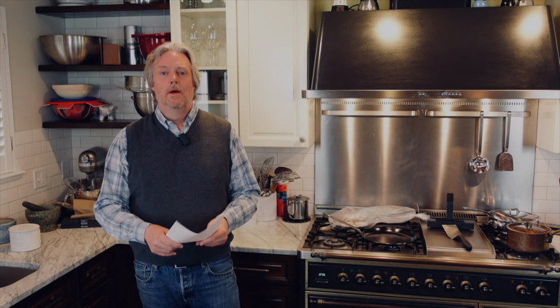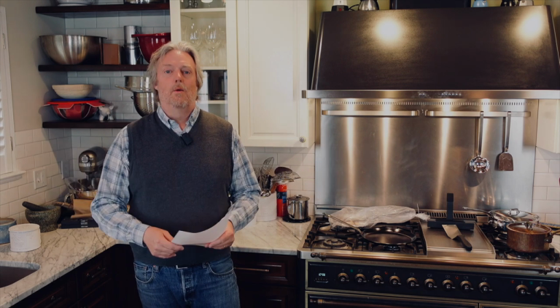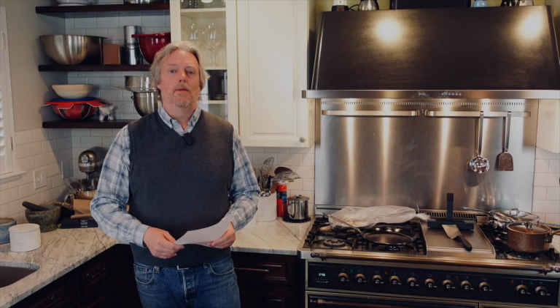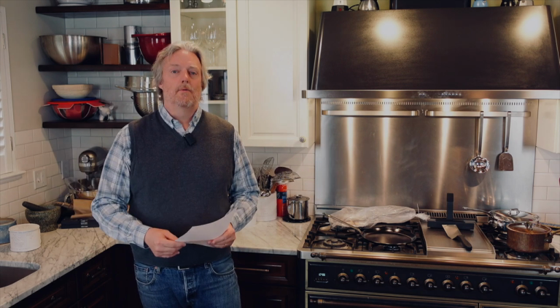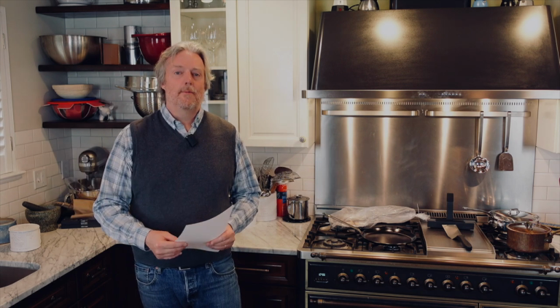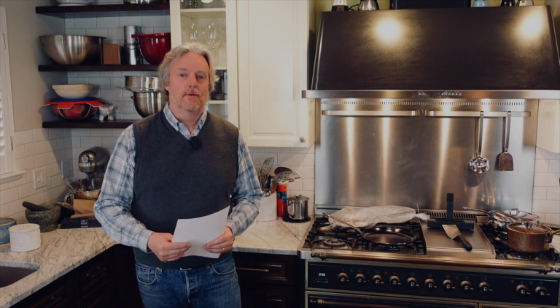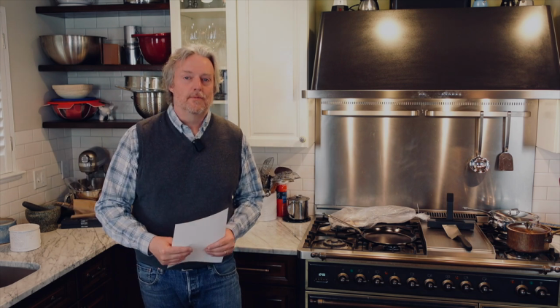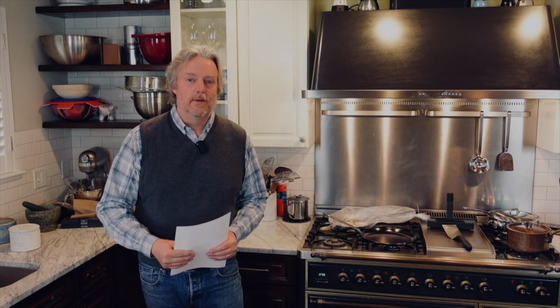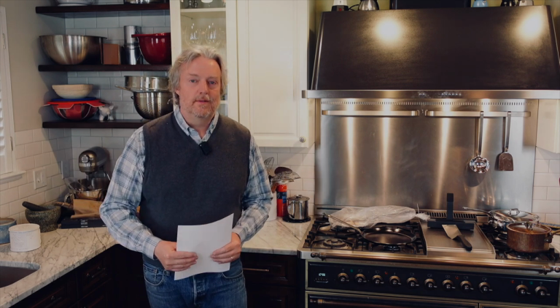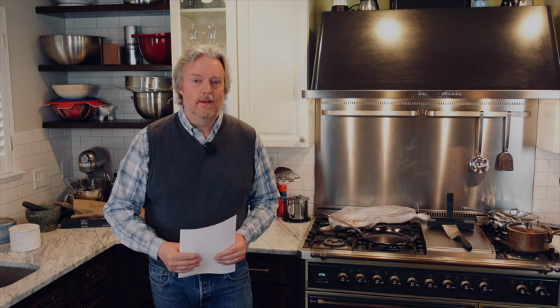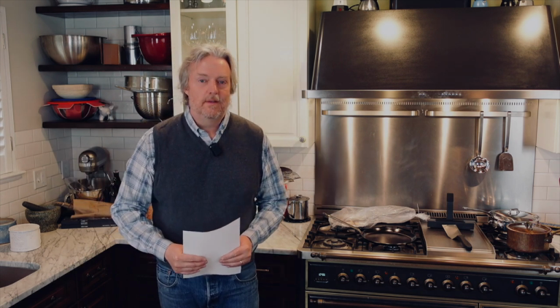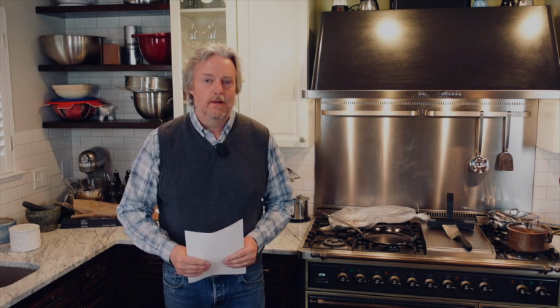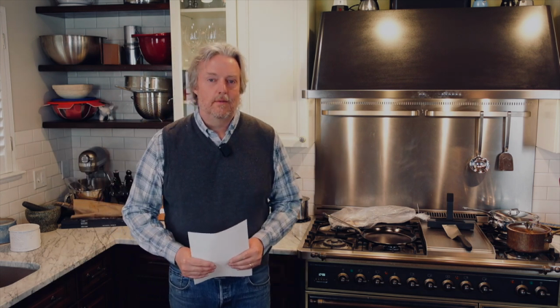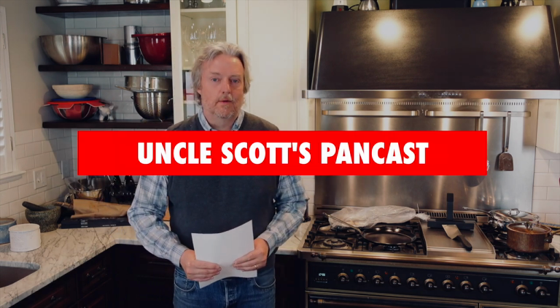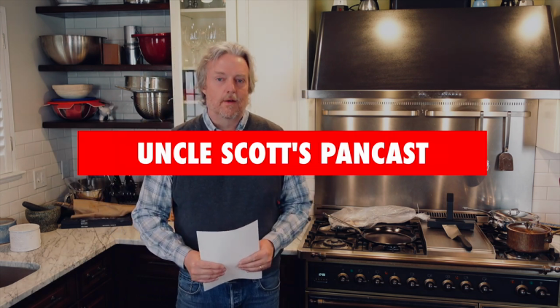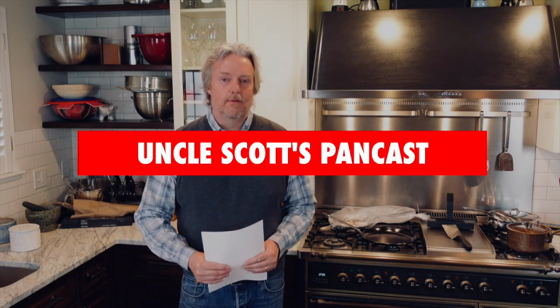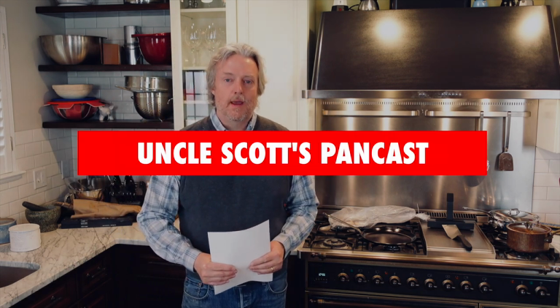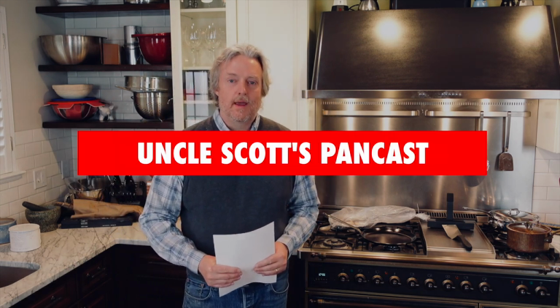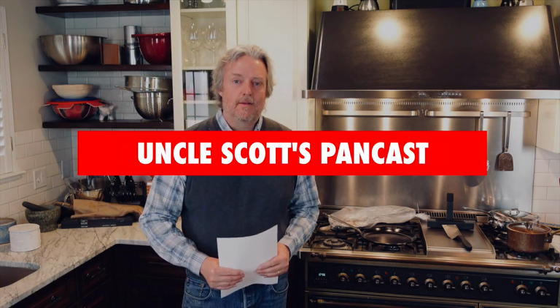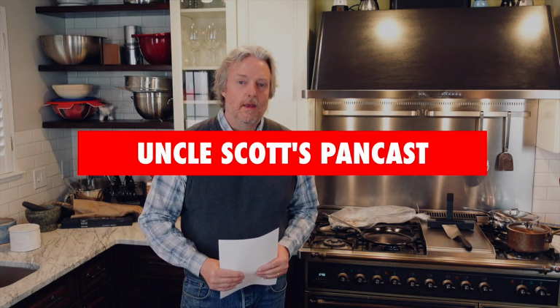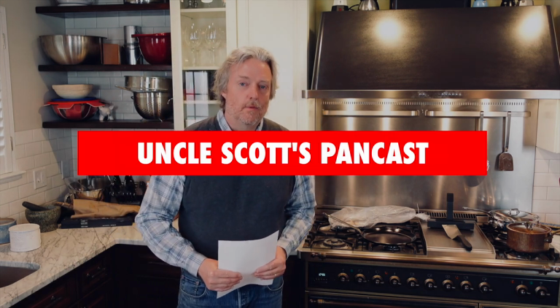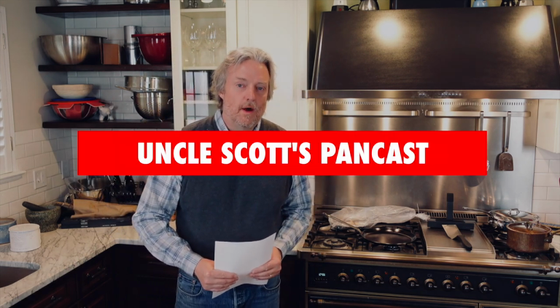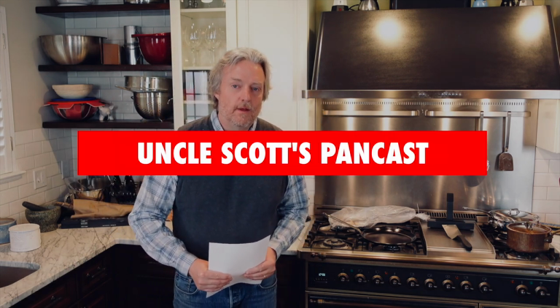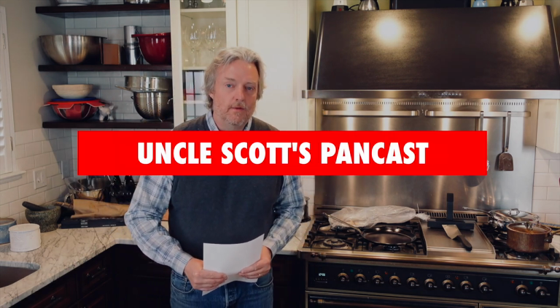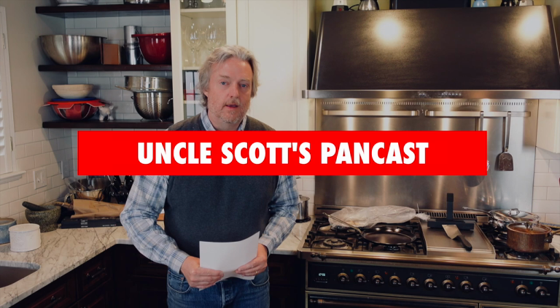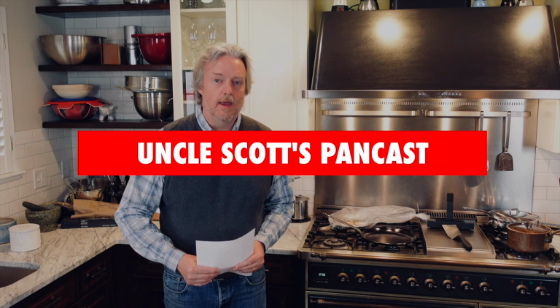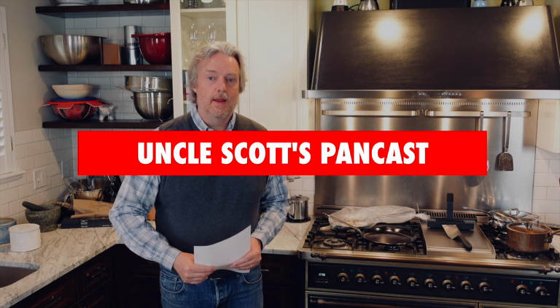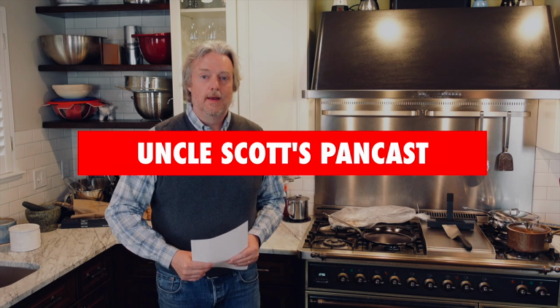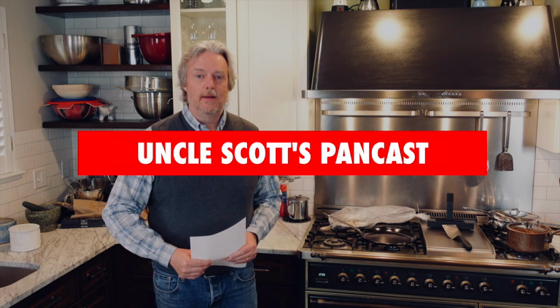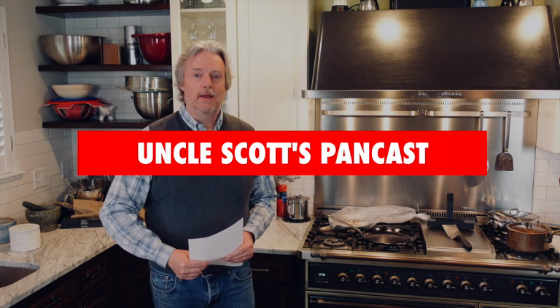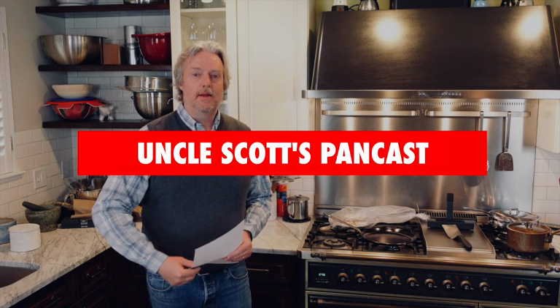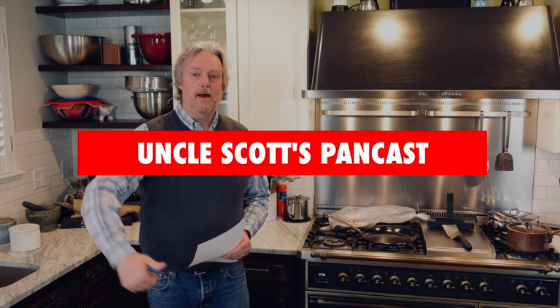That wraps it up for this edition of Uncle Scott's Pancast. Thank you for watching — we'll see you again next time.